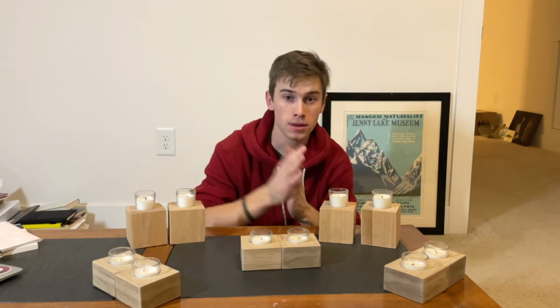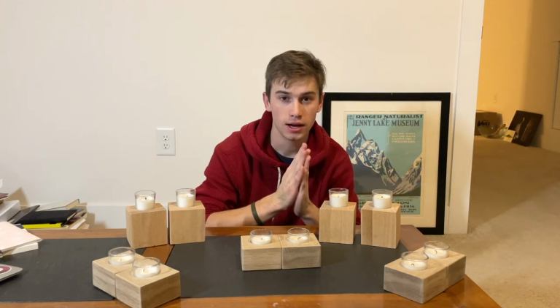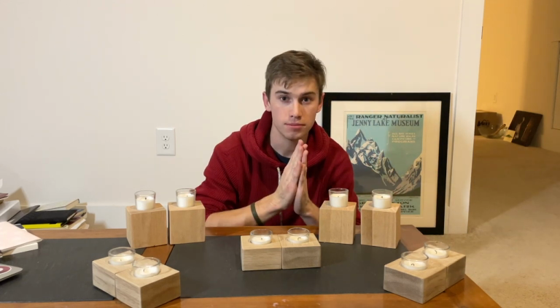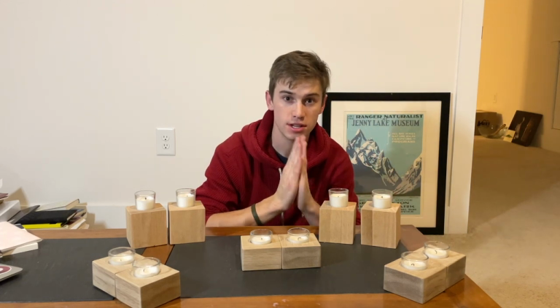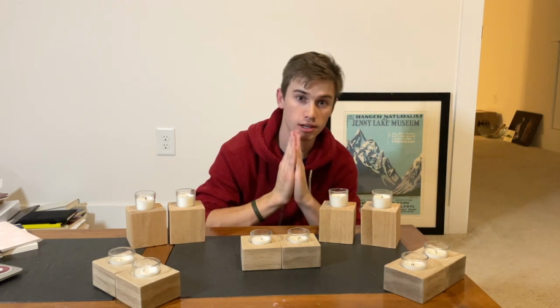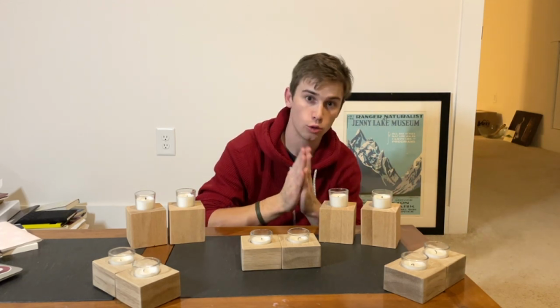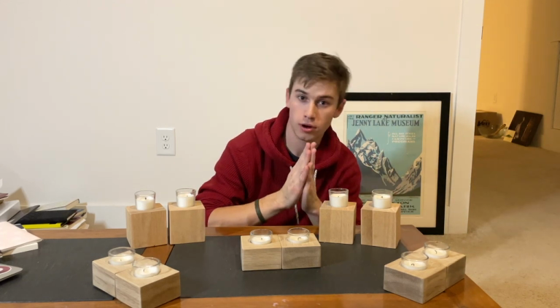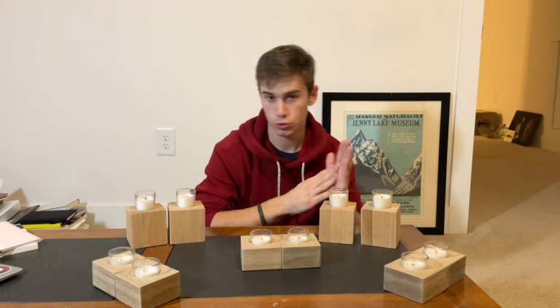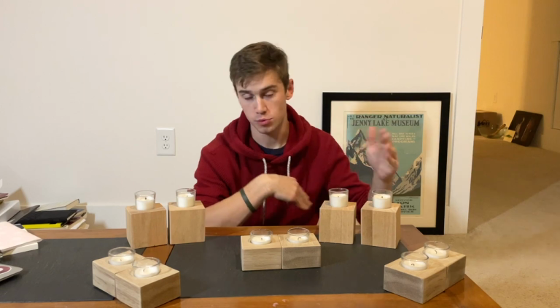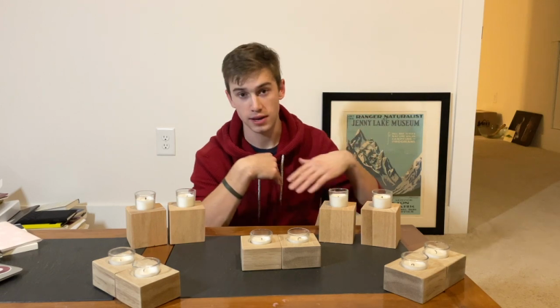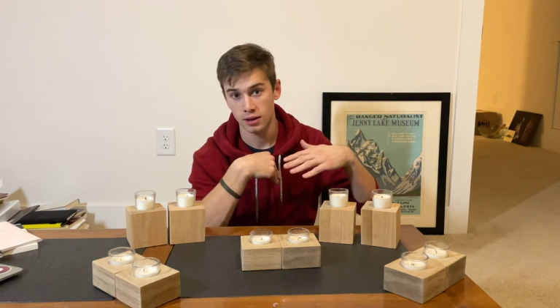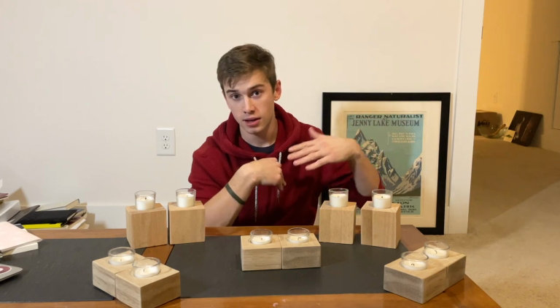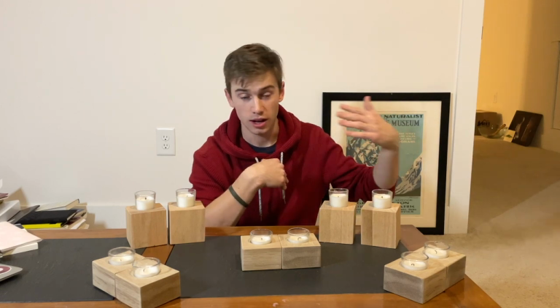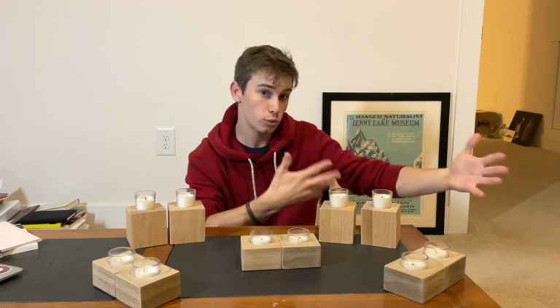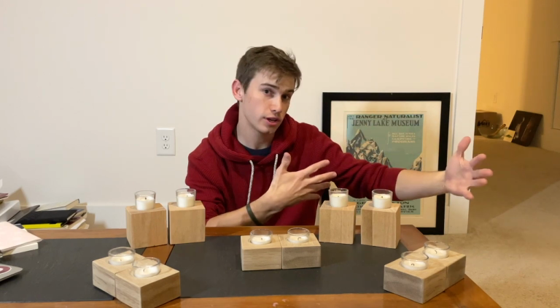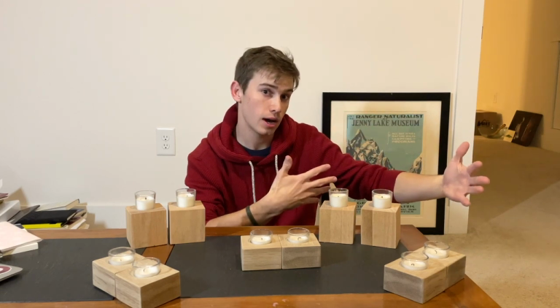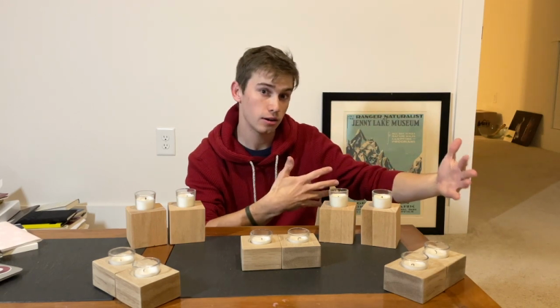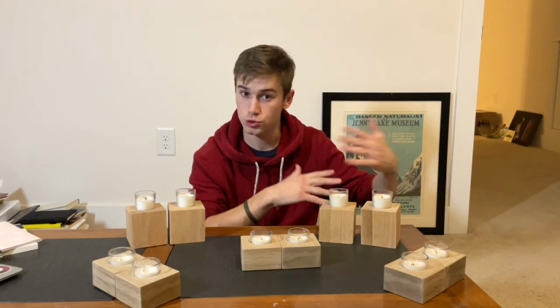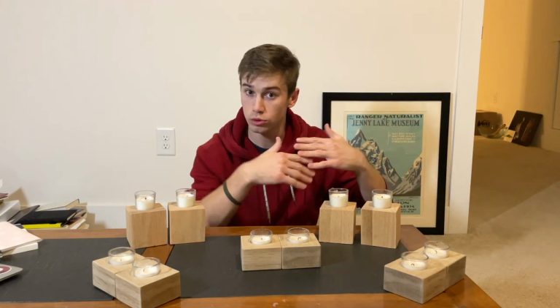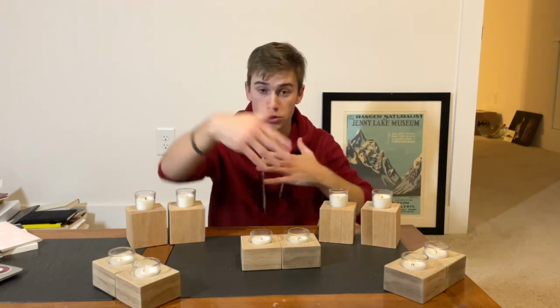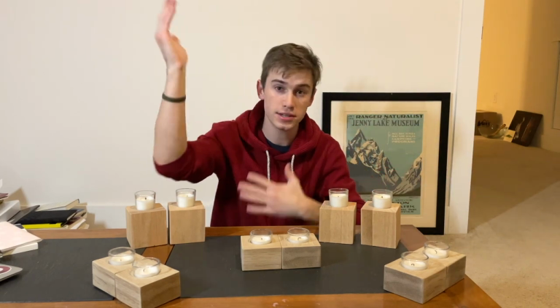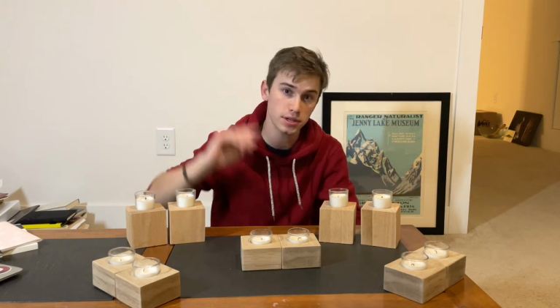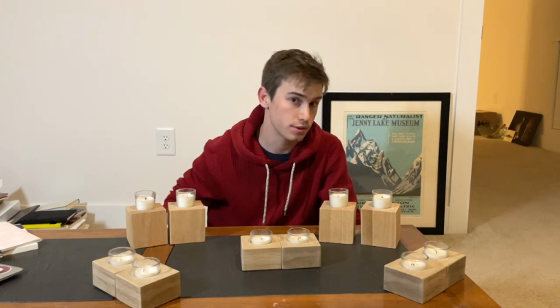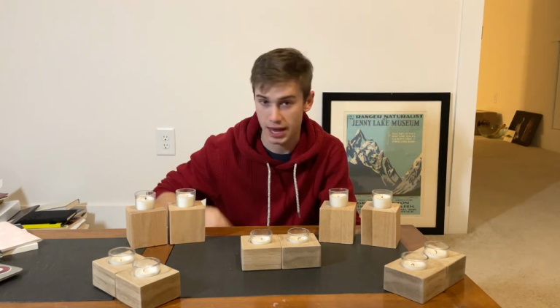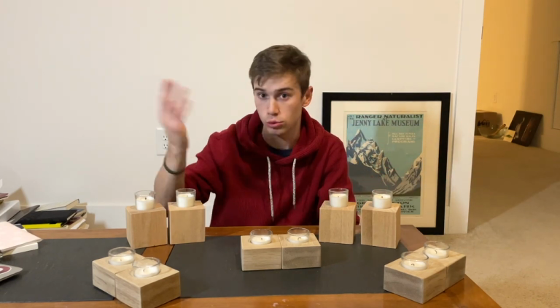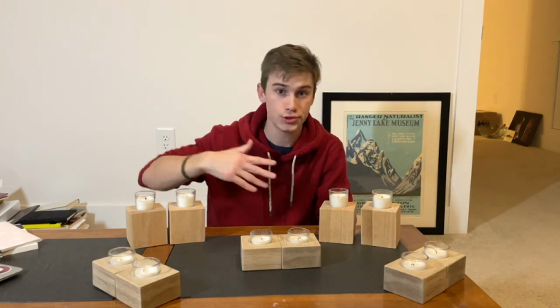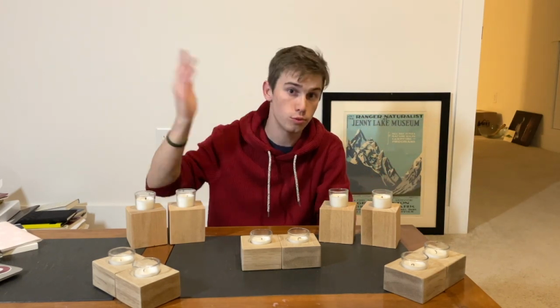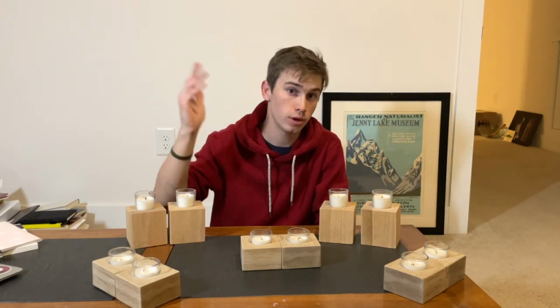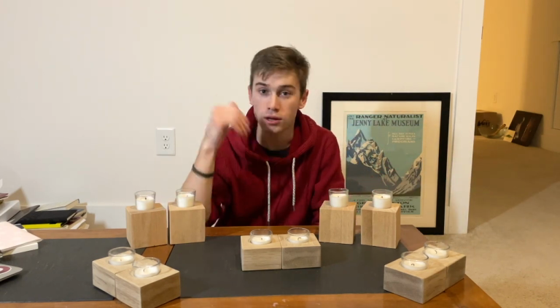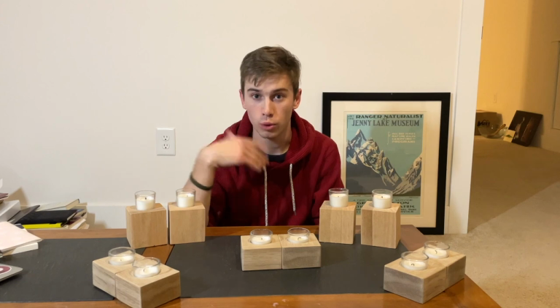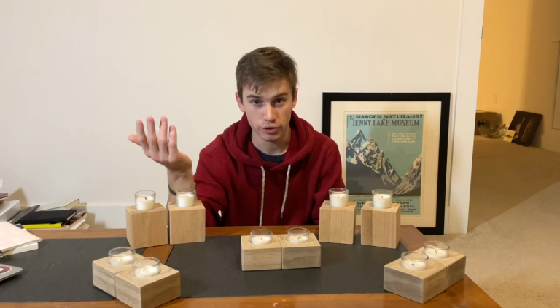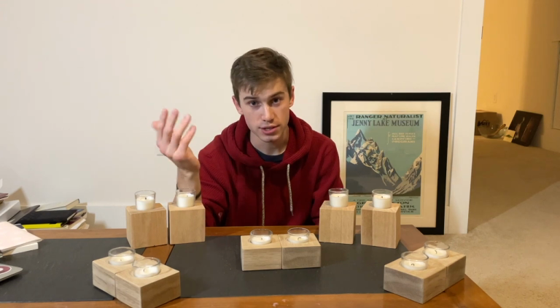Whether you make woodworking items or whether you make something else — candles, soap, whatever it is — this video is for you.